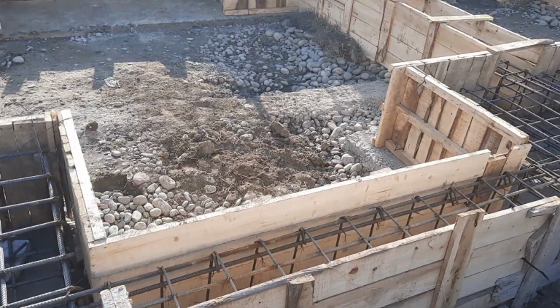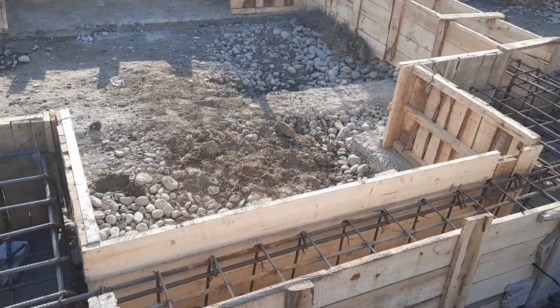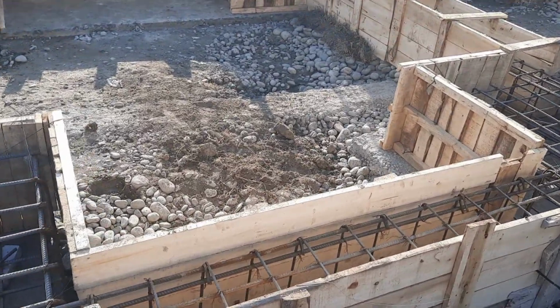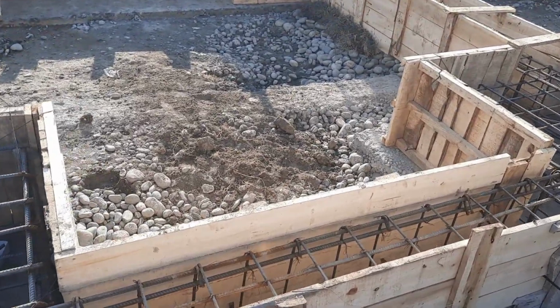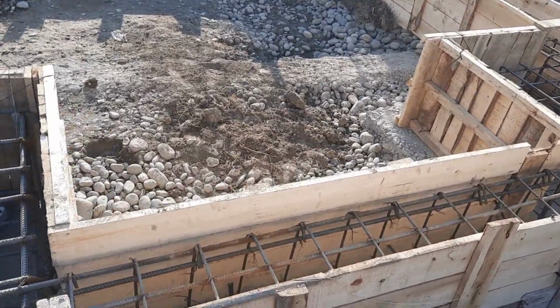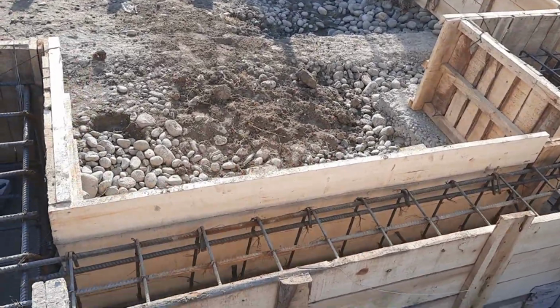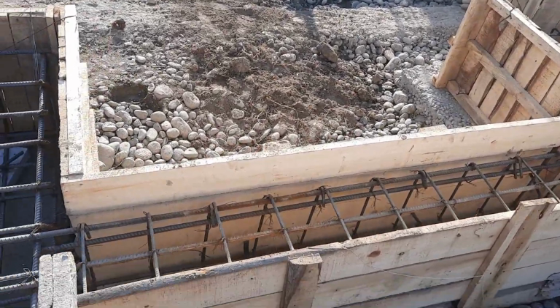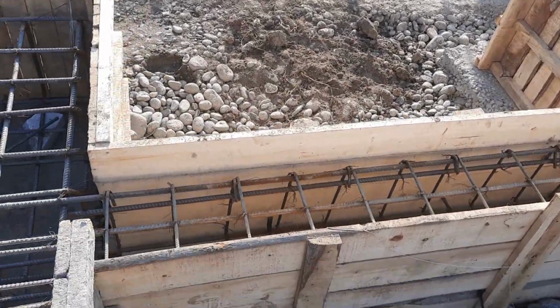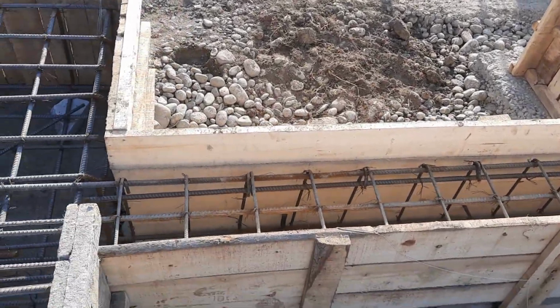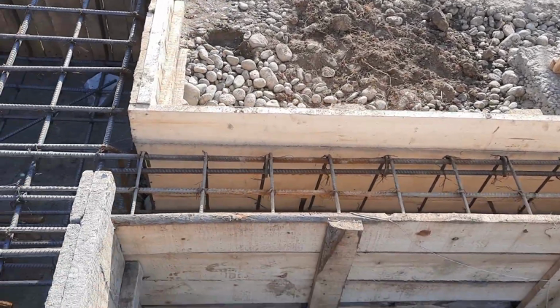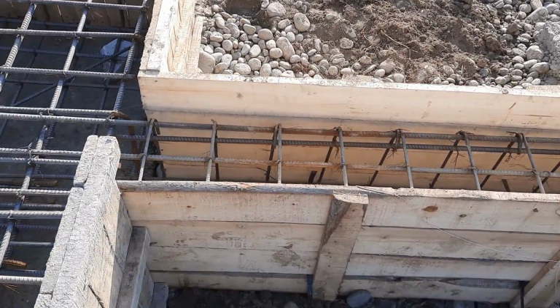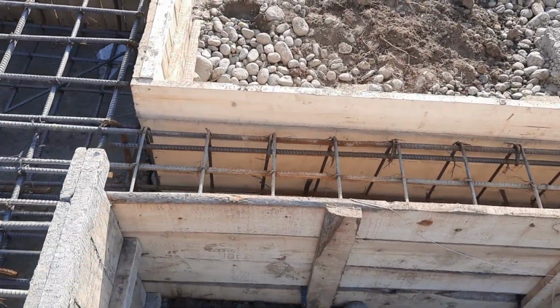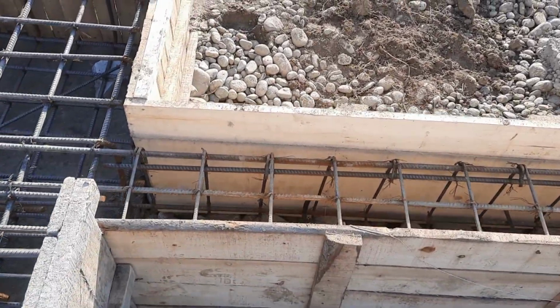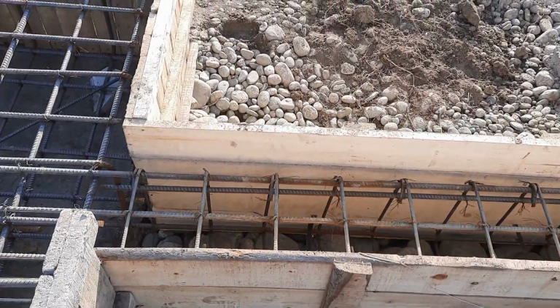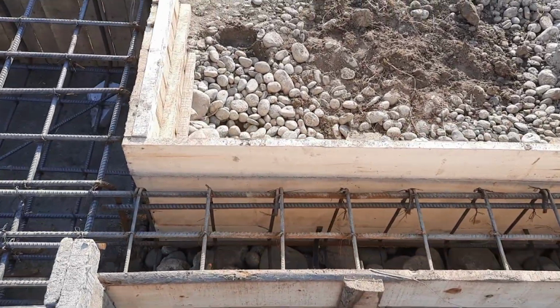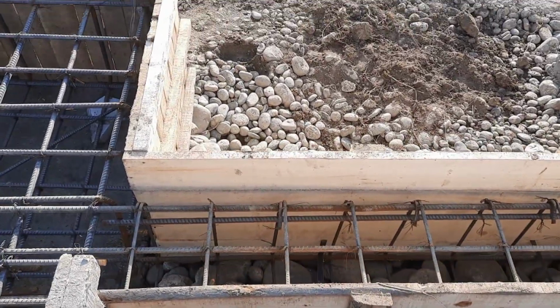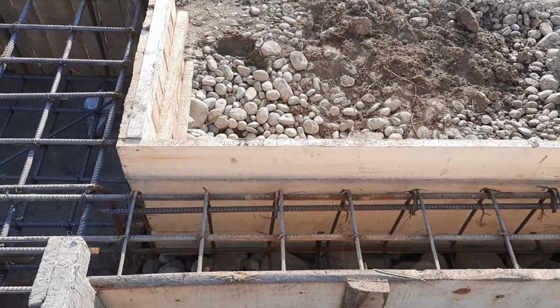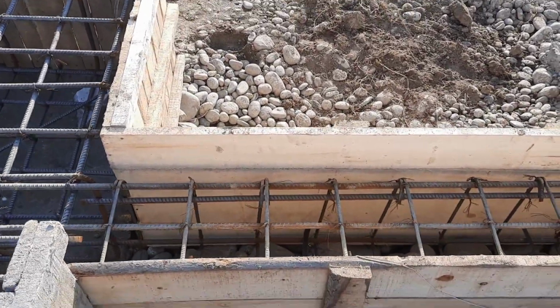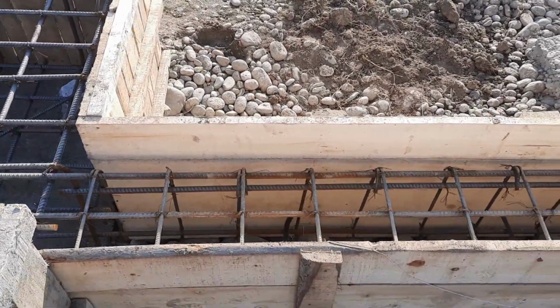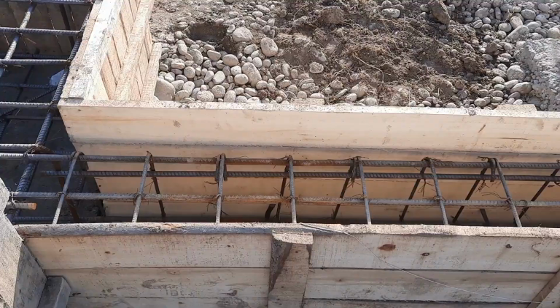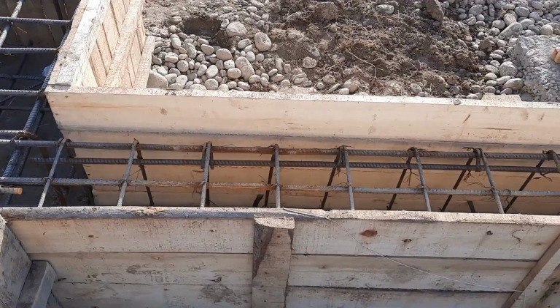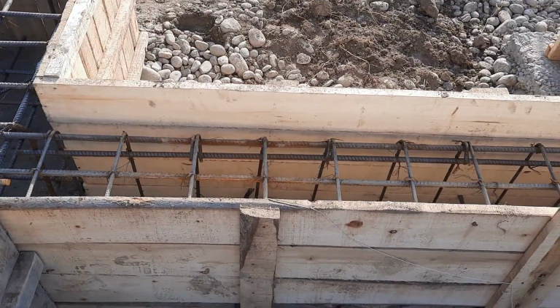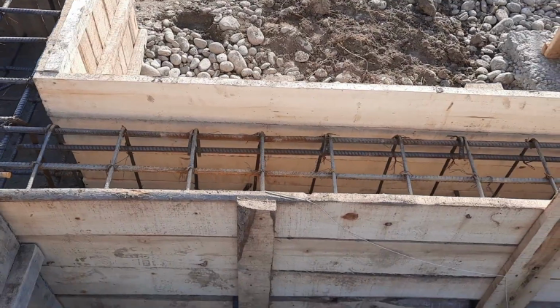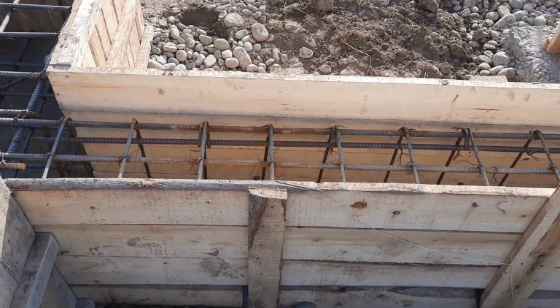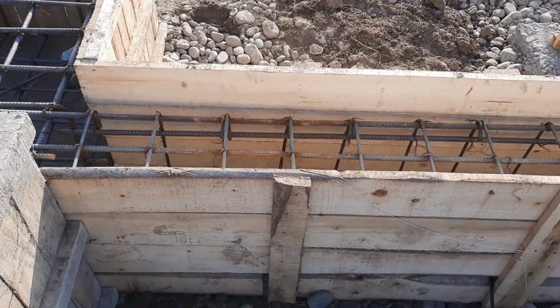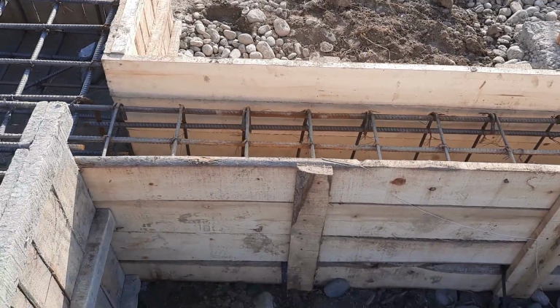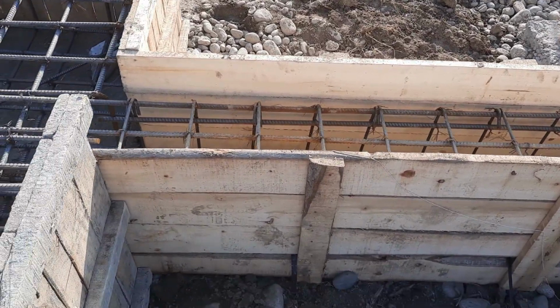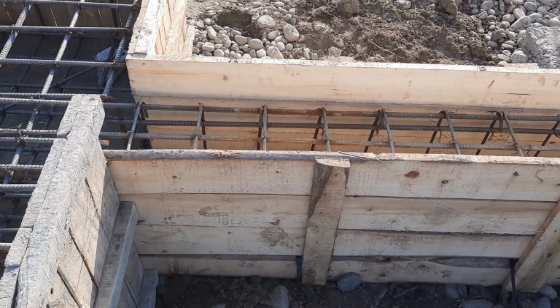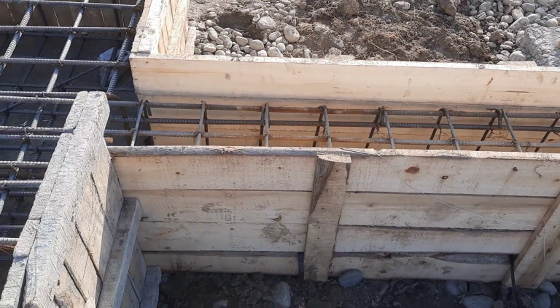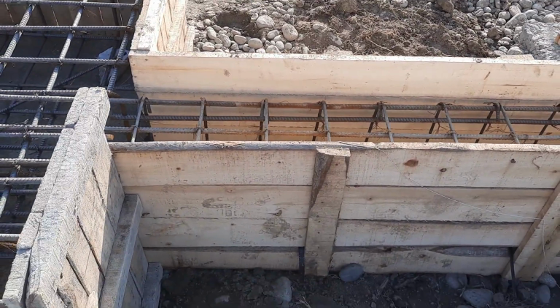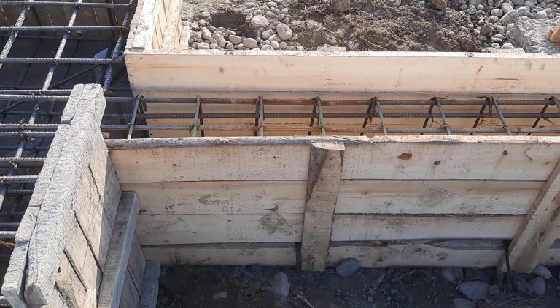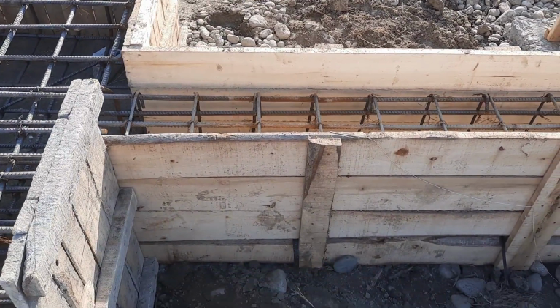Sometimes if the bearing capacity of the soil is low, we provide a raft foundation, but this is a semi-raft foundation.